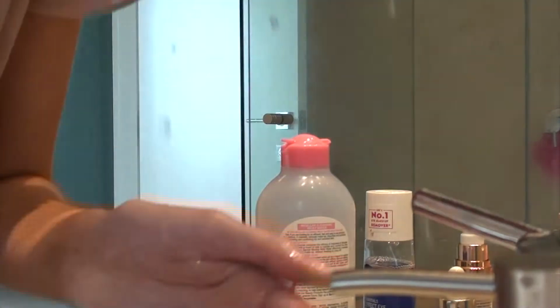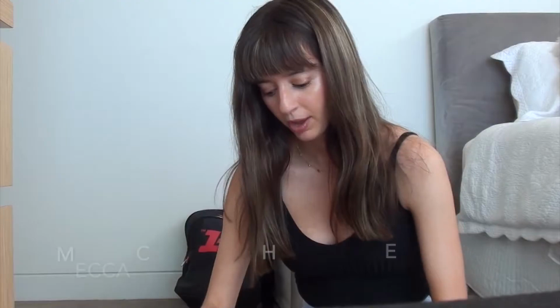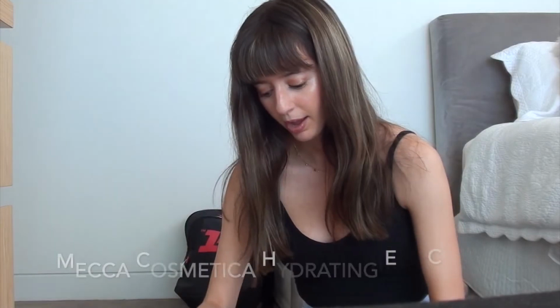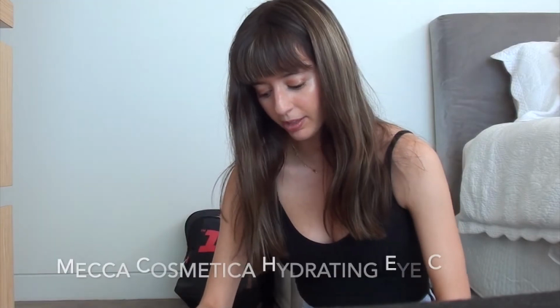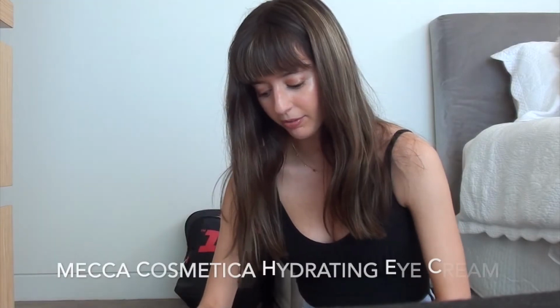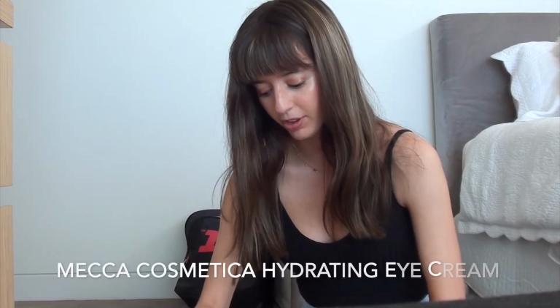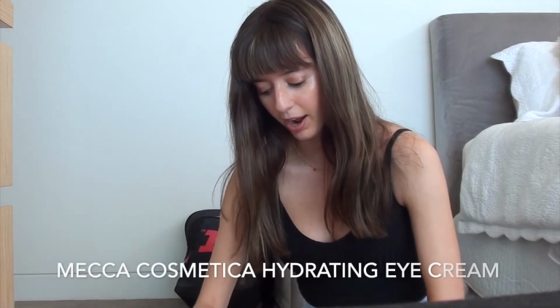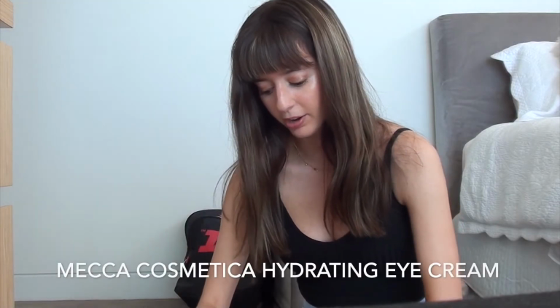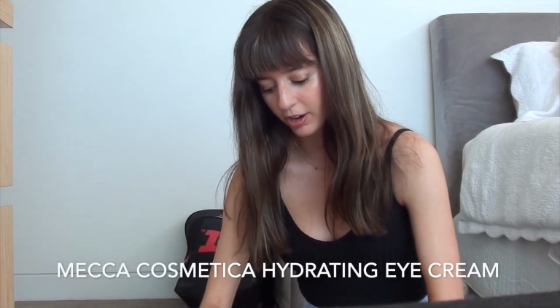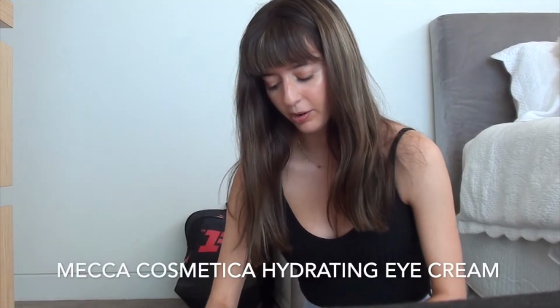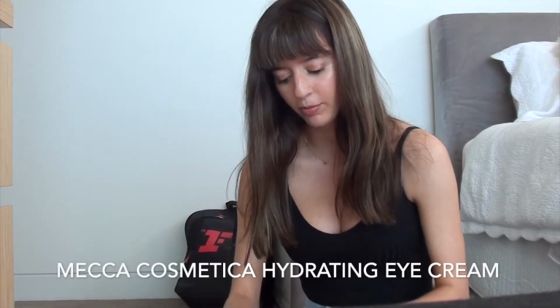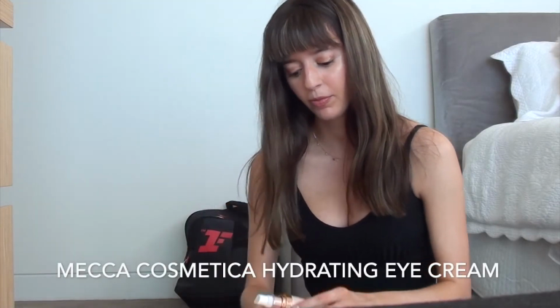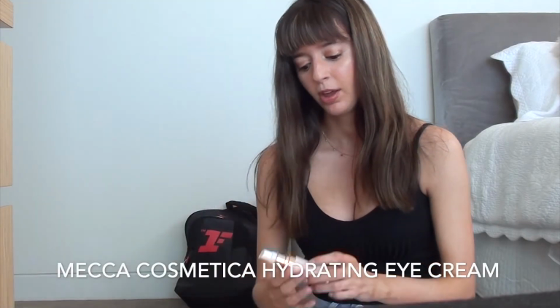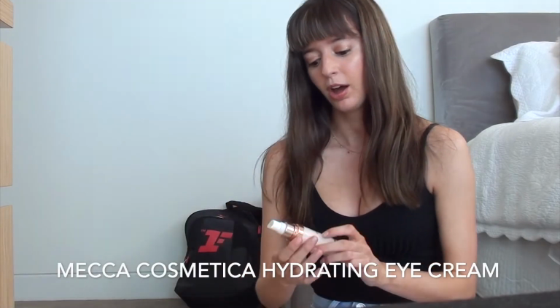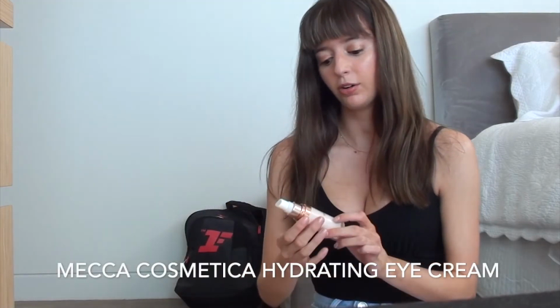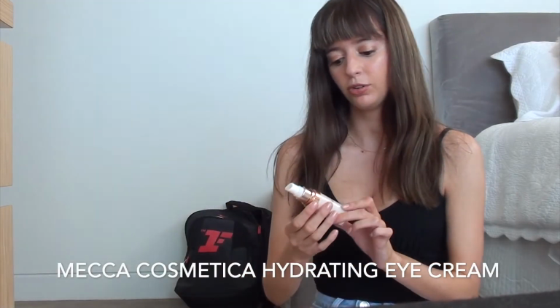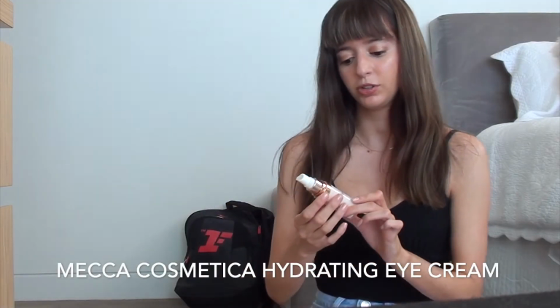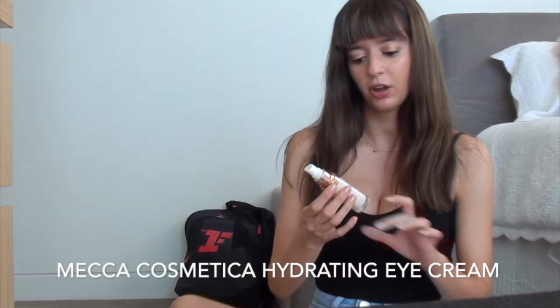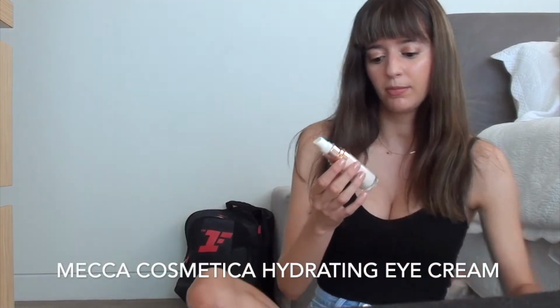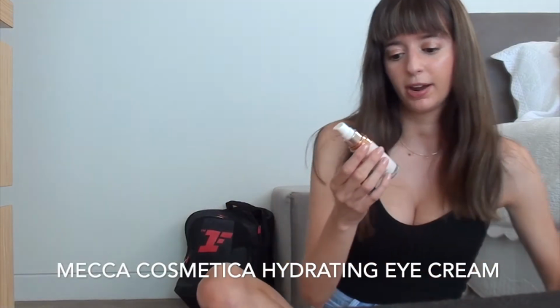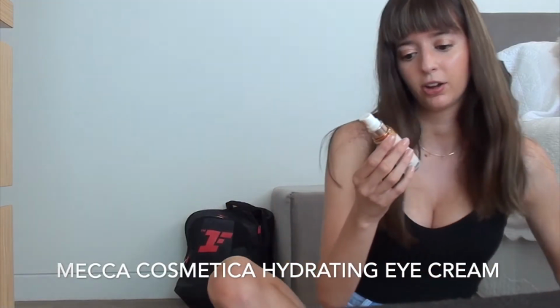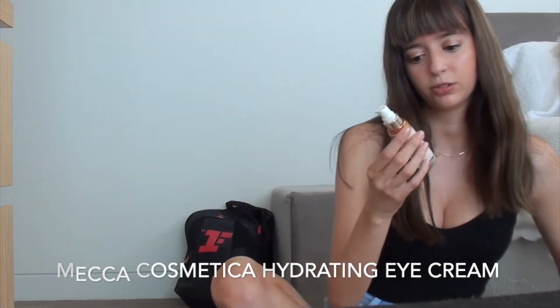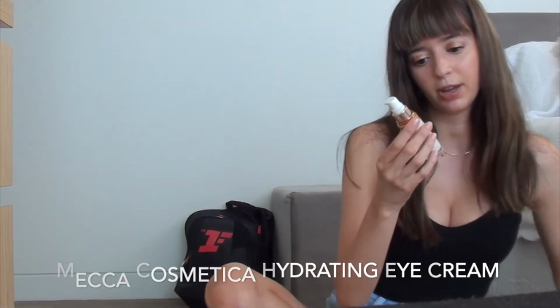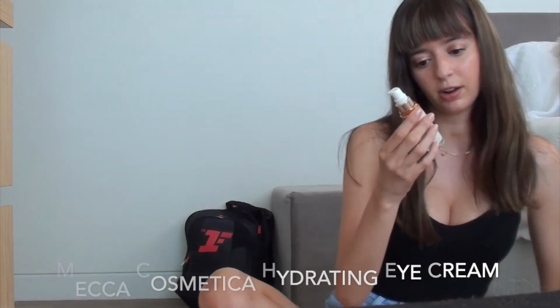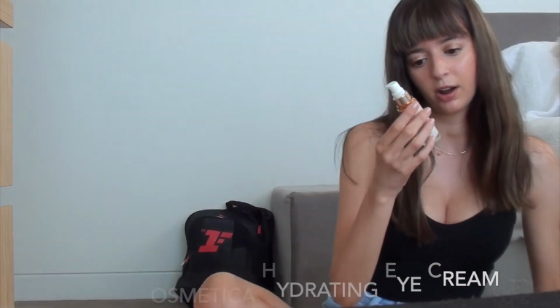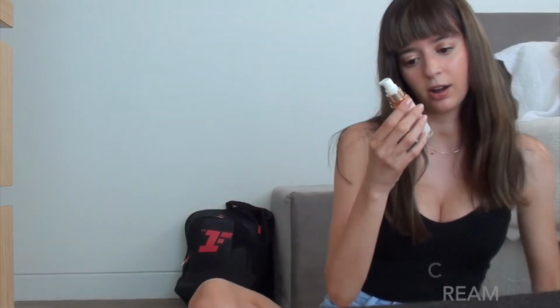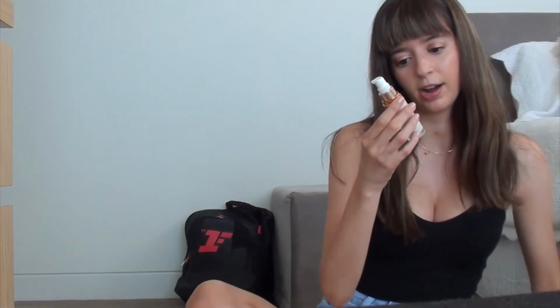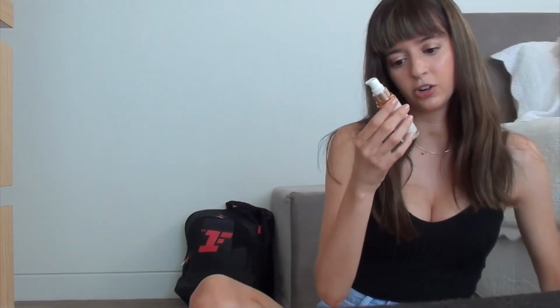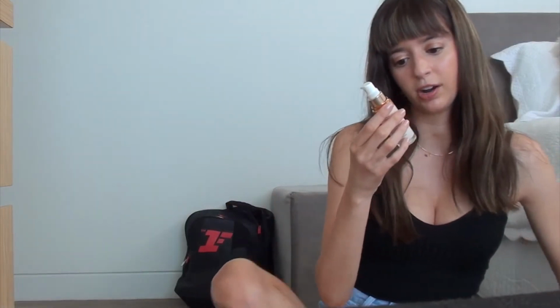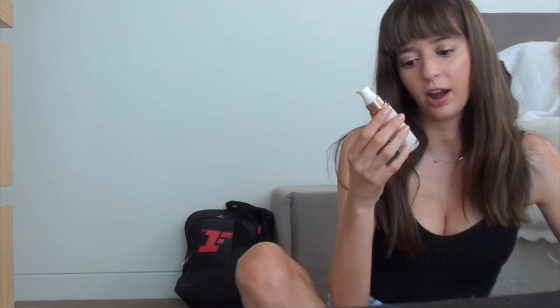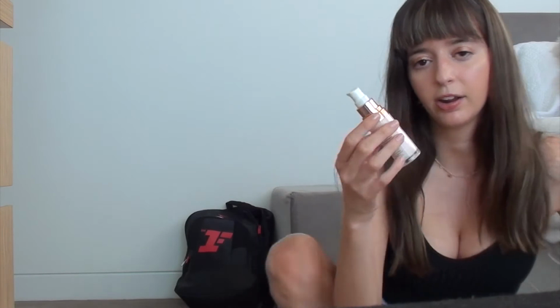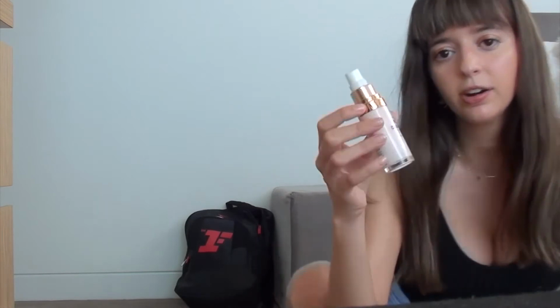And then for the eye cream, I'll use the Mecca Cosmetica Hydrating Eye Cream.